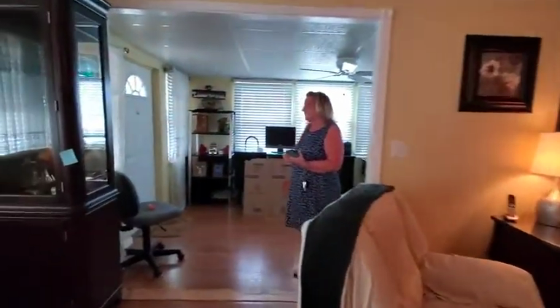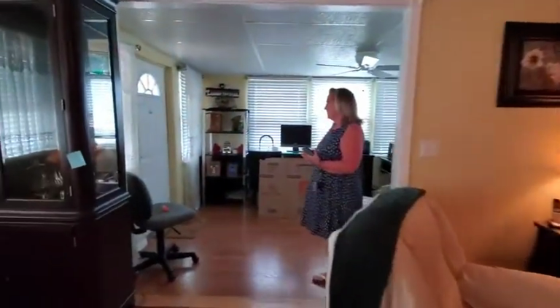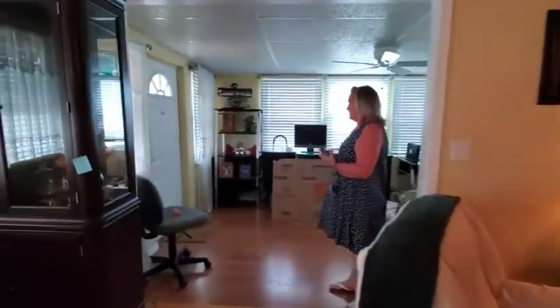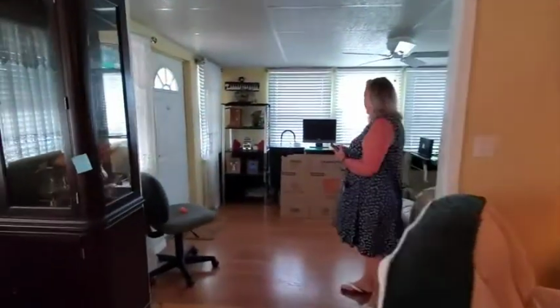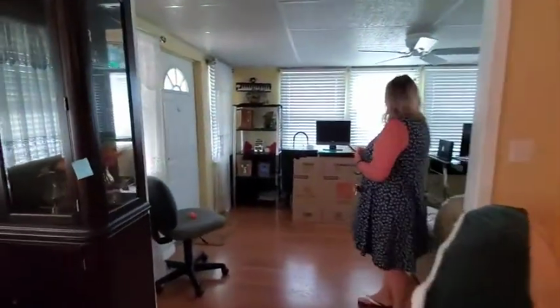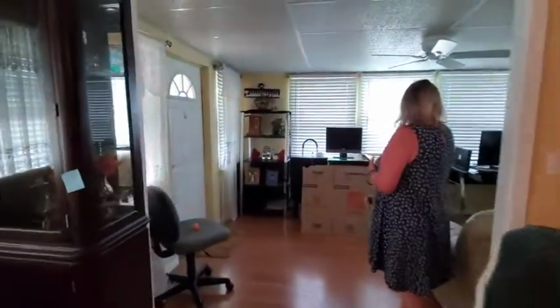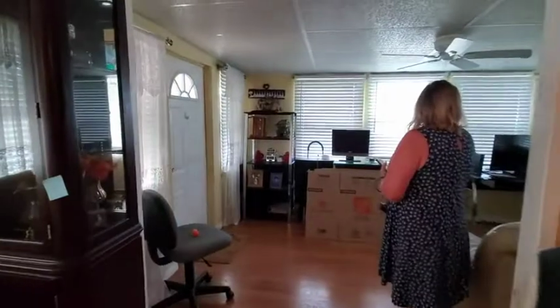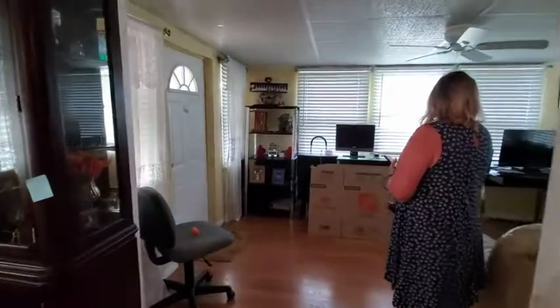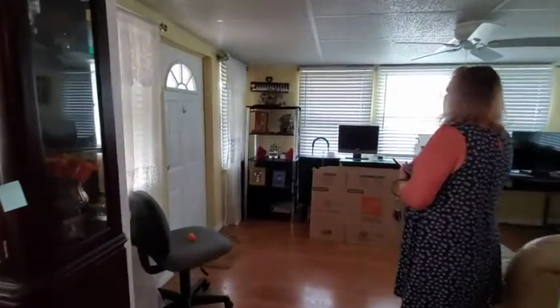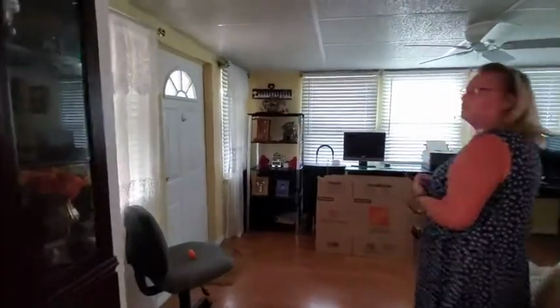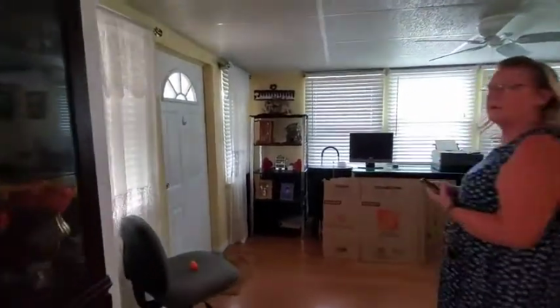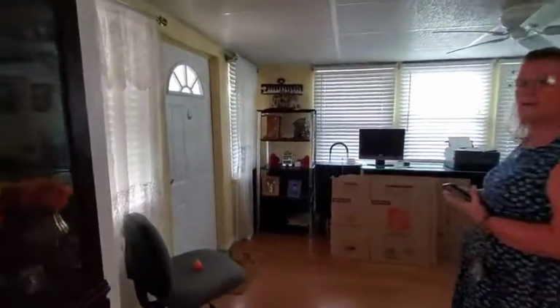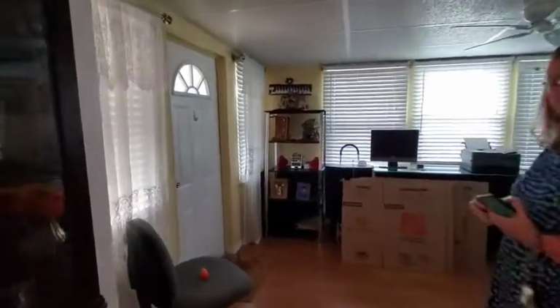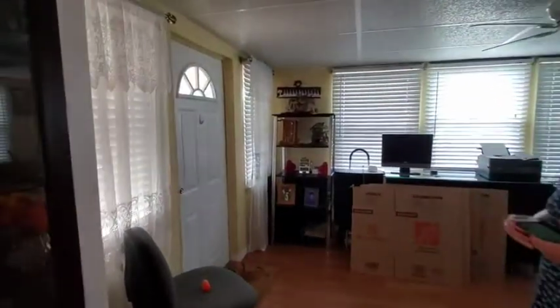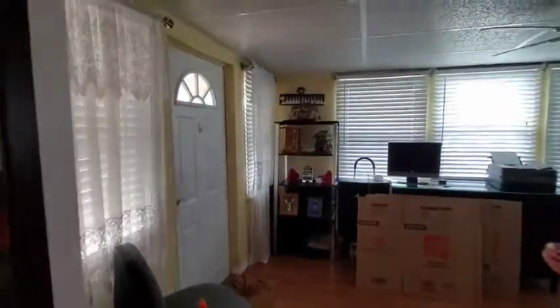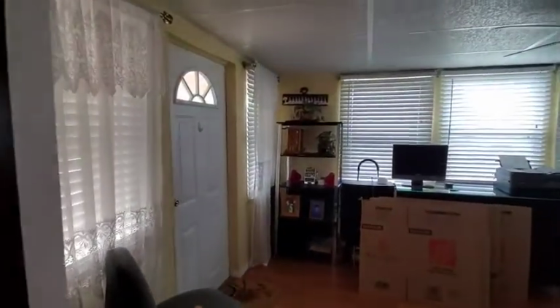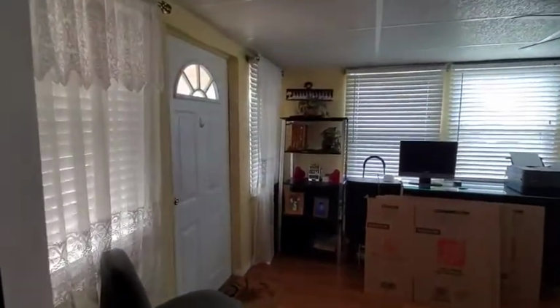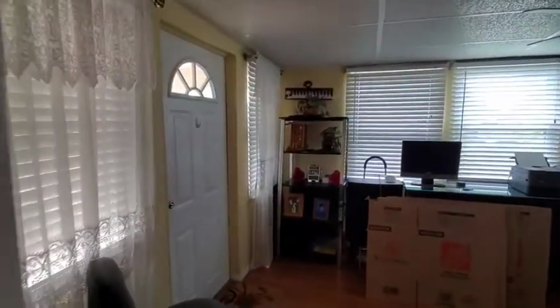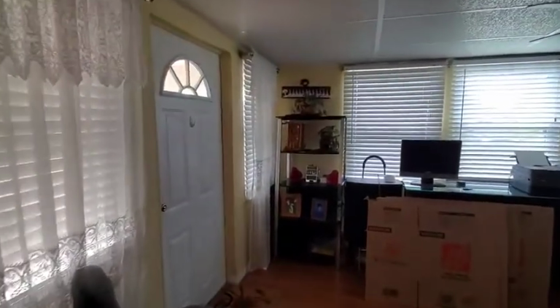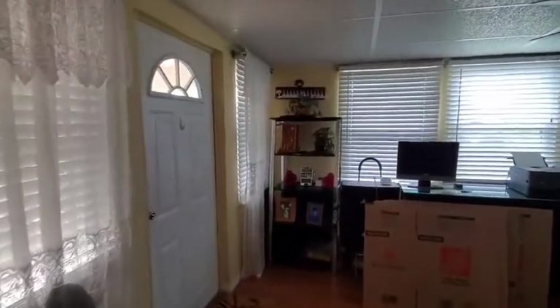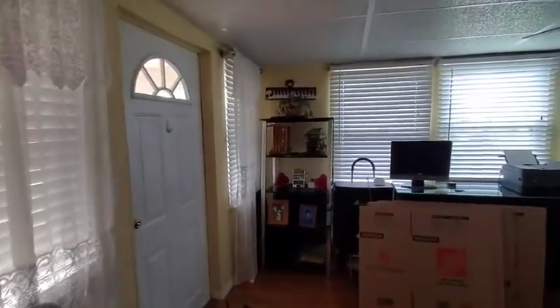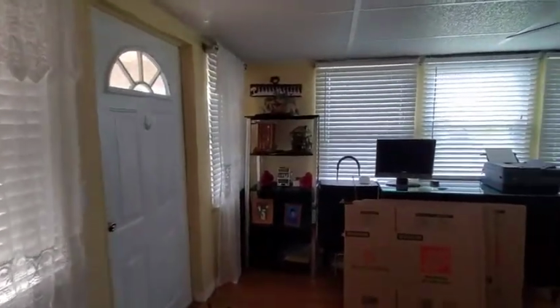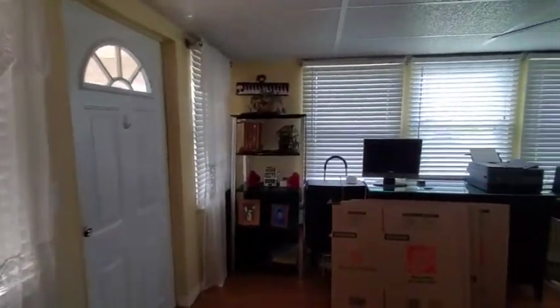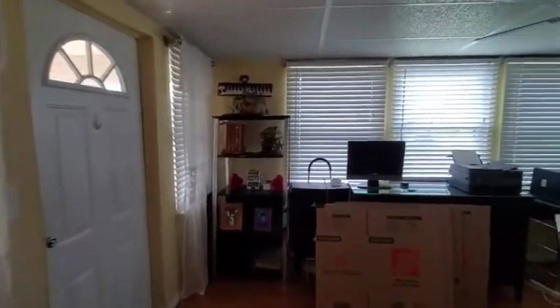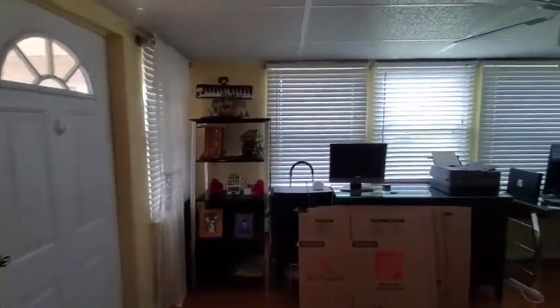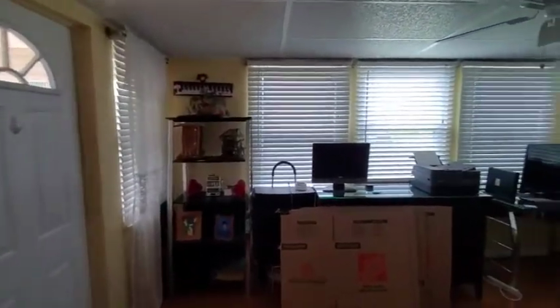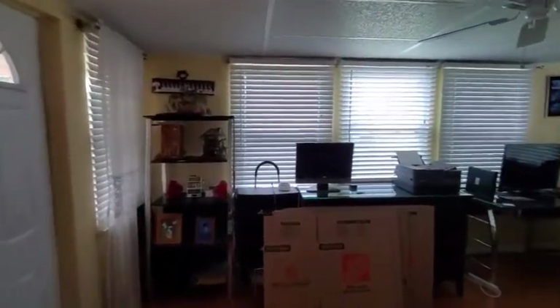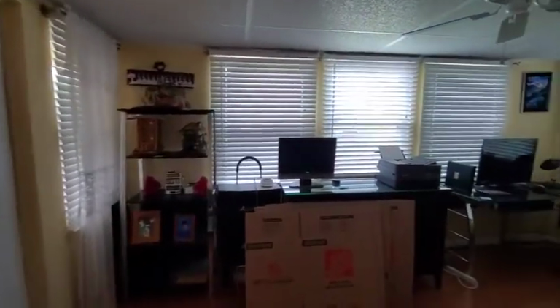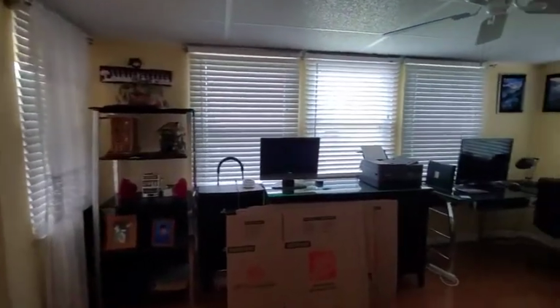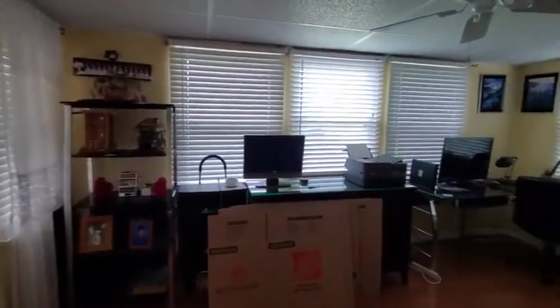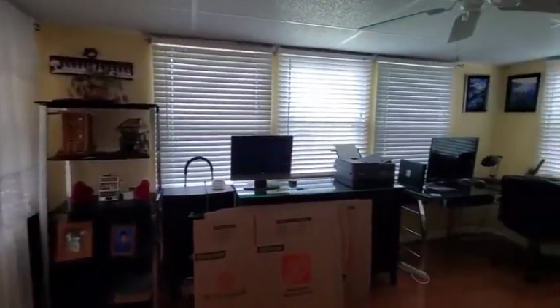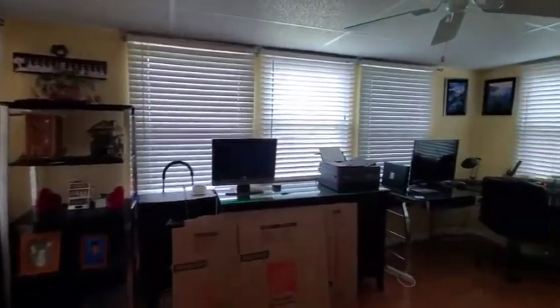Coming out here, this is what we call a lanai in Florida. We have it fixed up into an office.